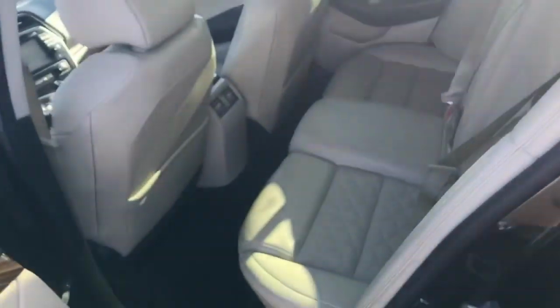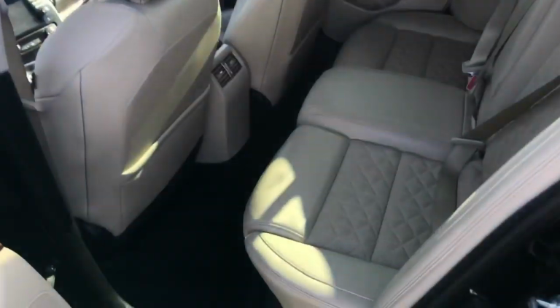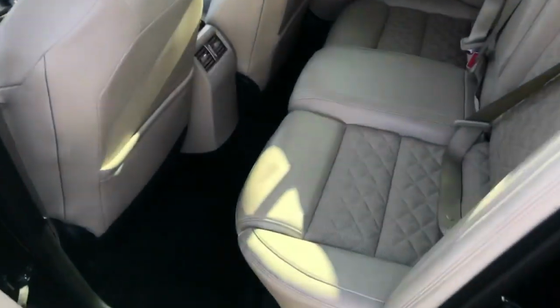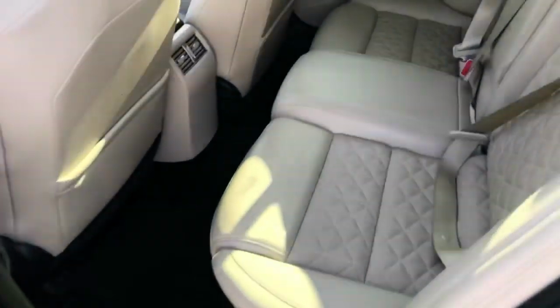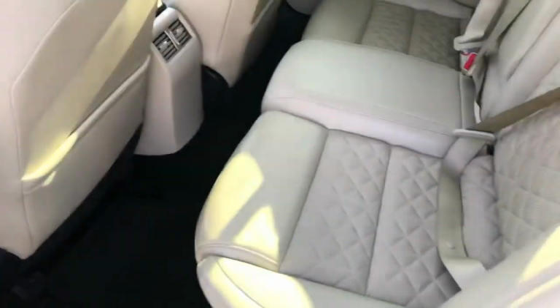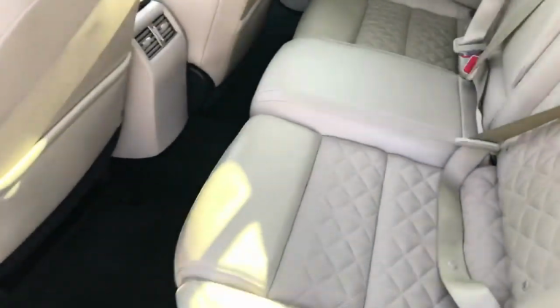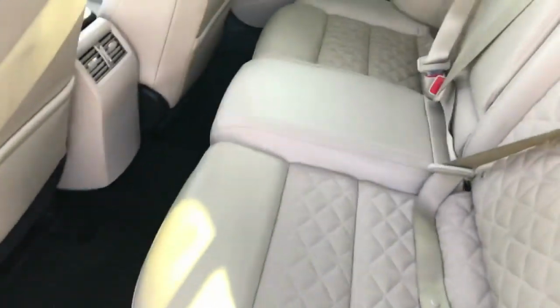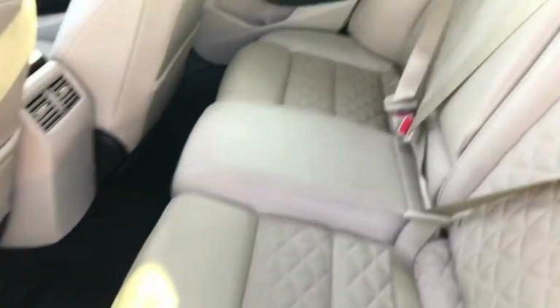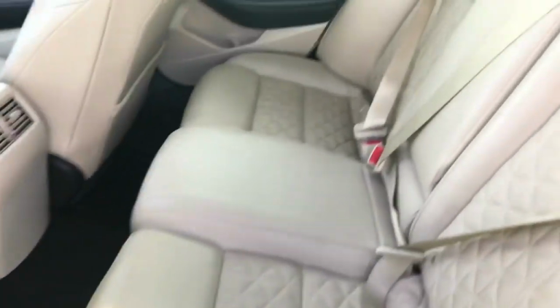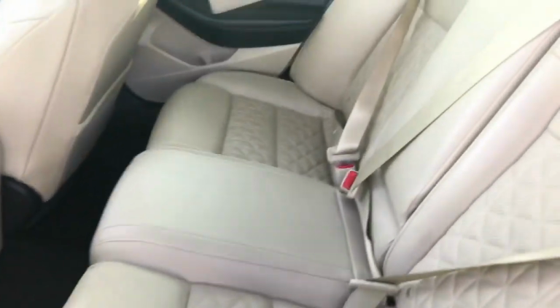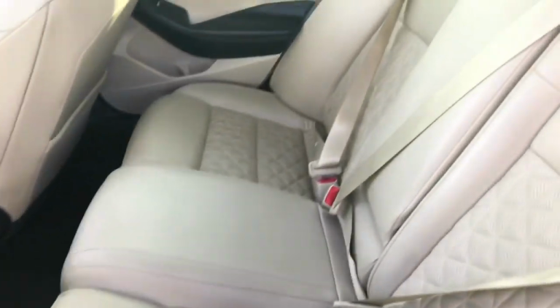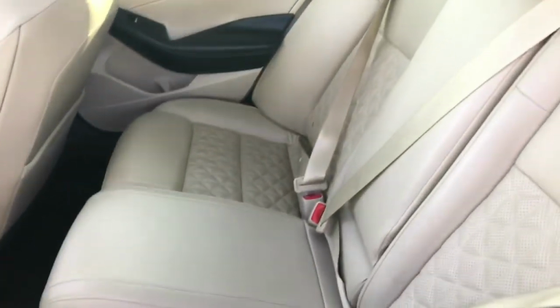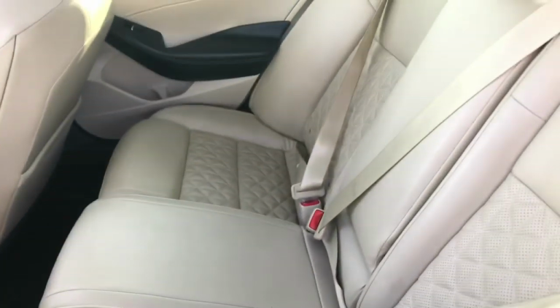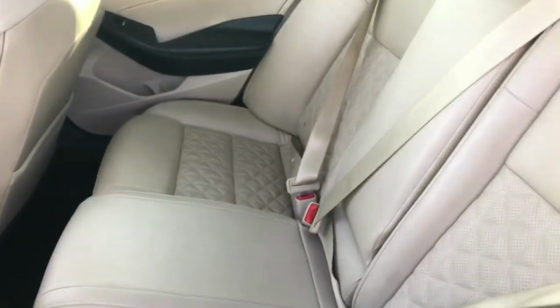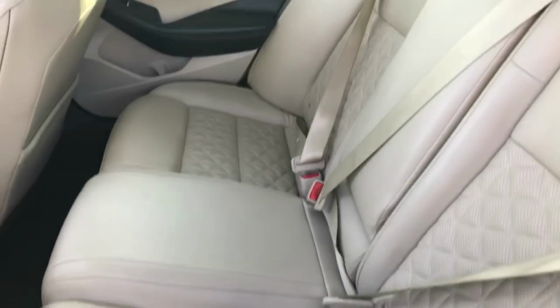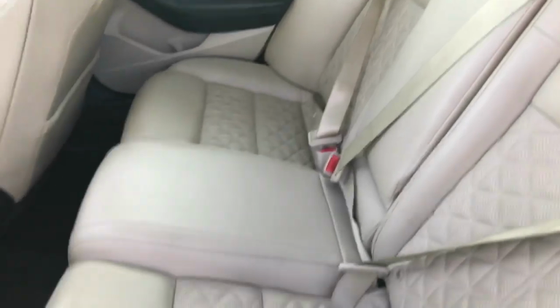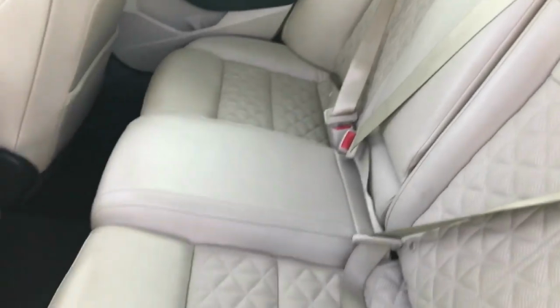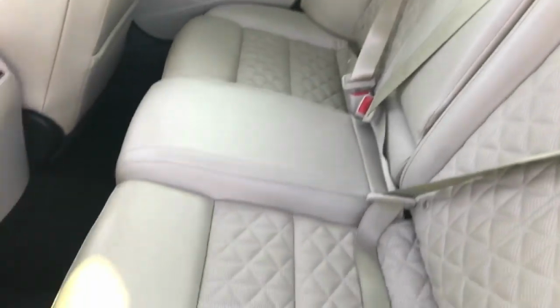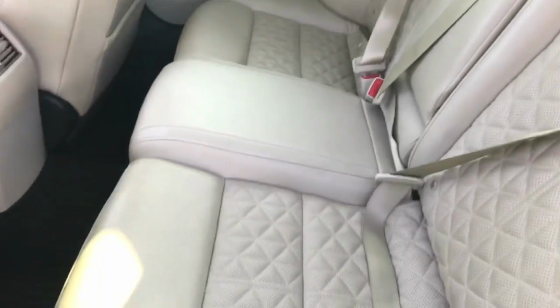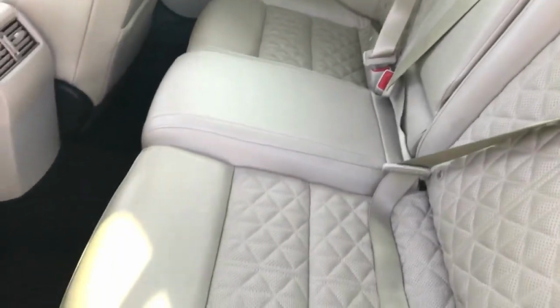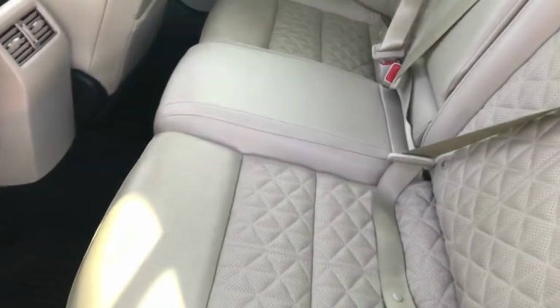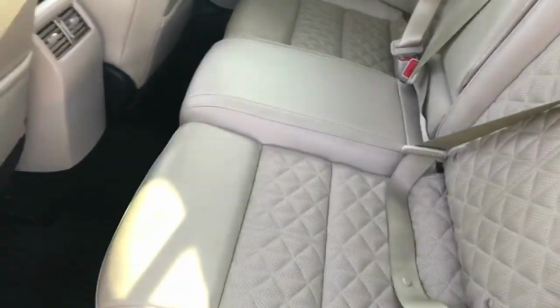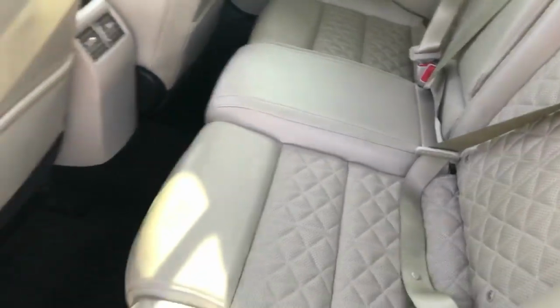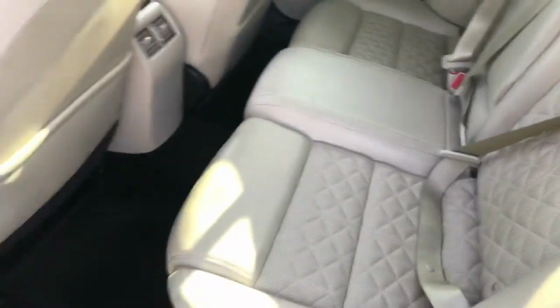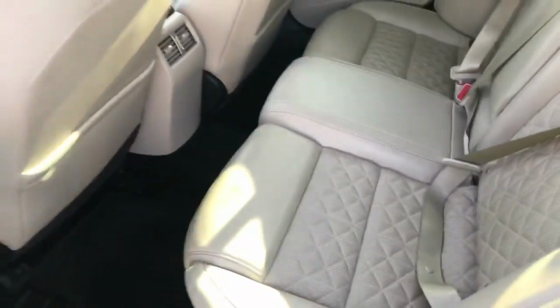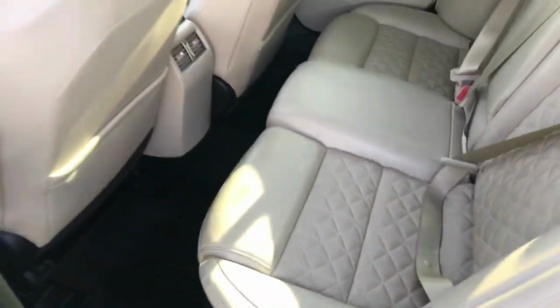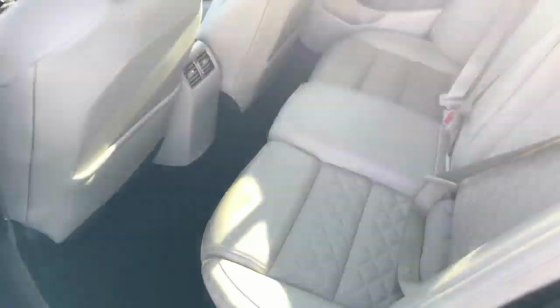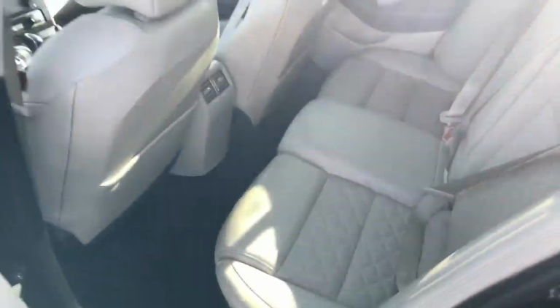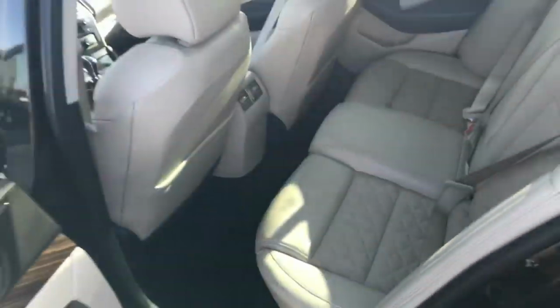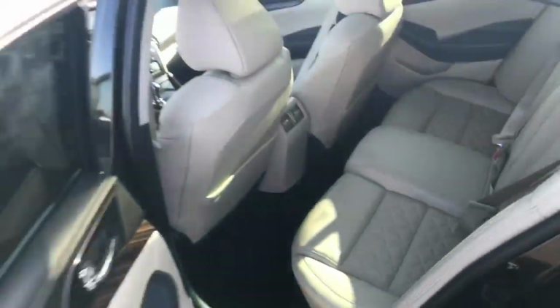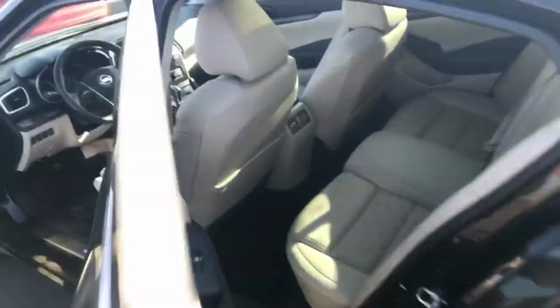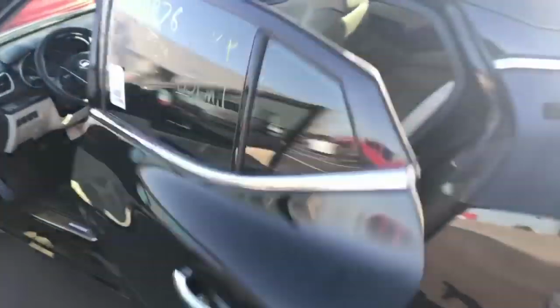Tons of space in the back here, again with your white quilted leather. This car has never been smoked in or anything like that.